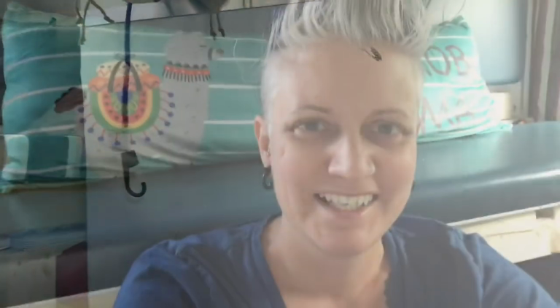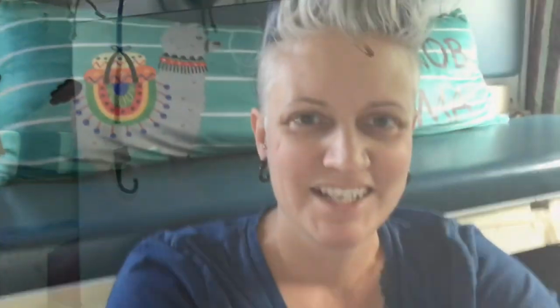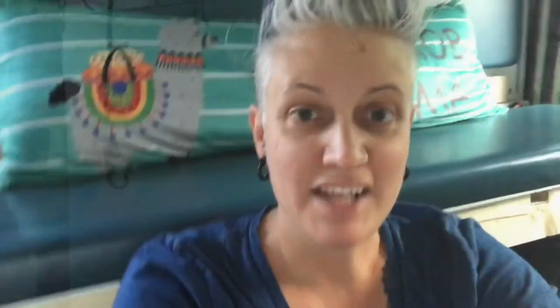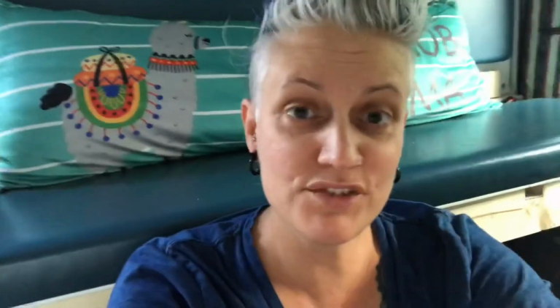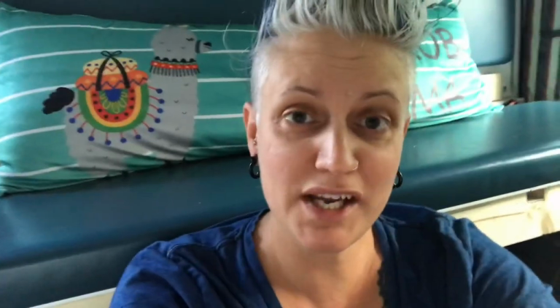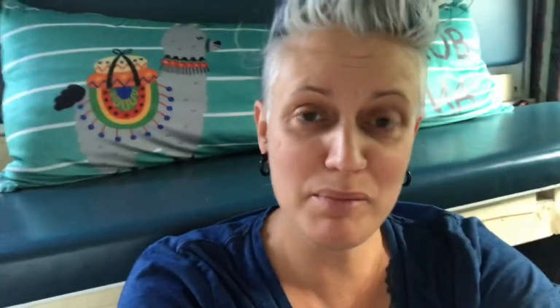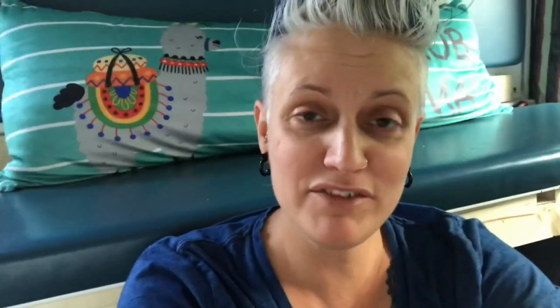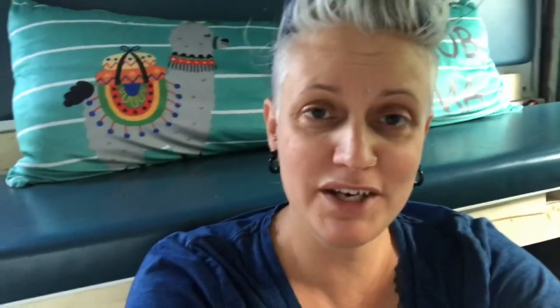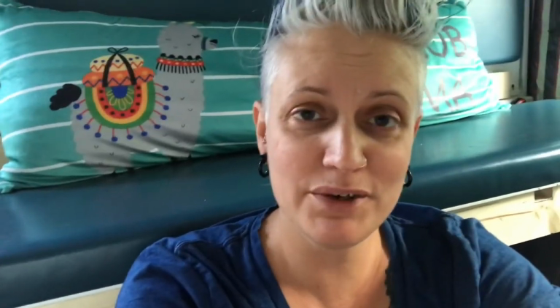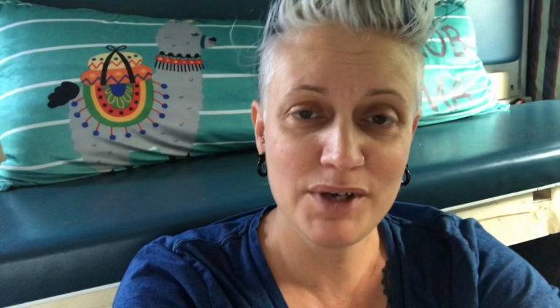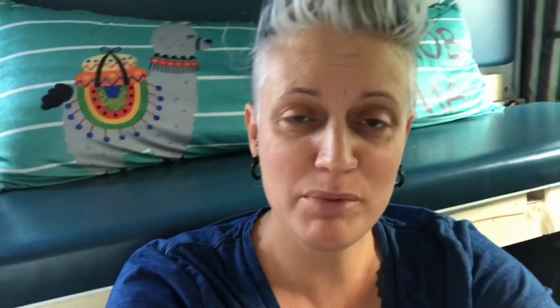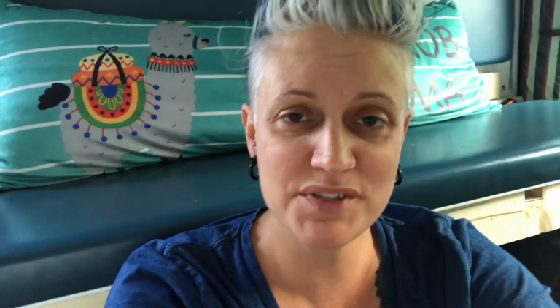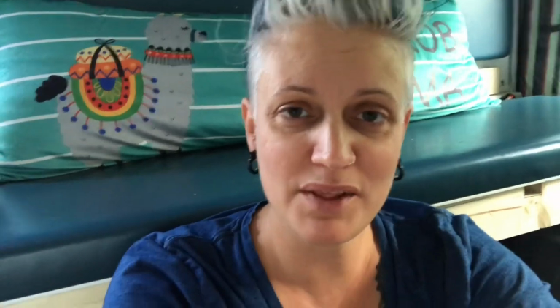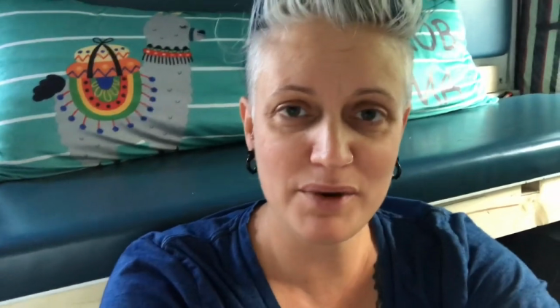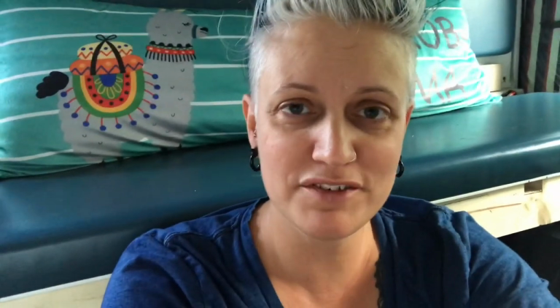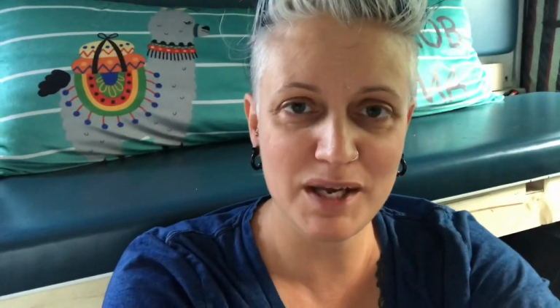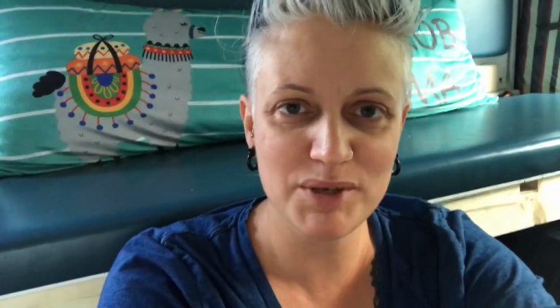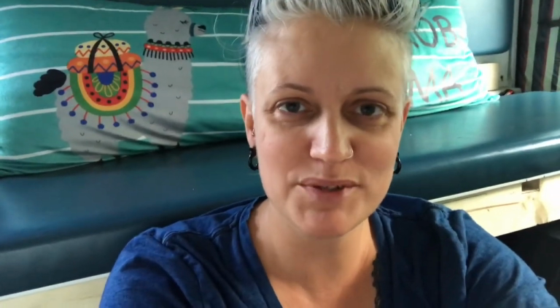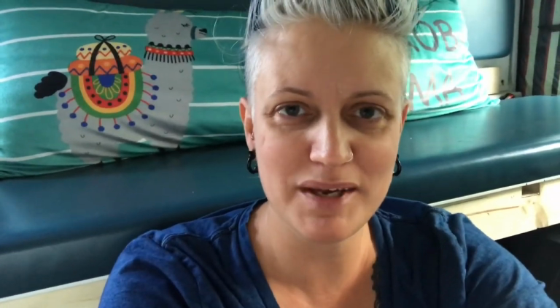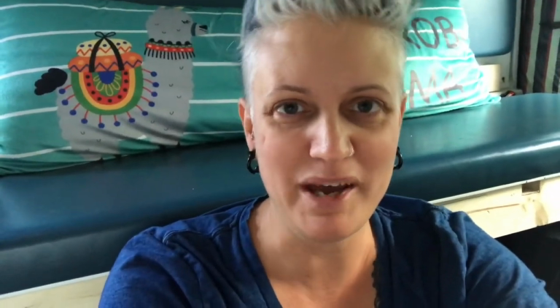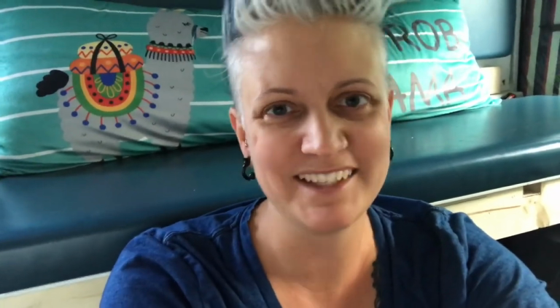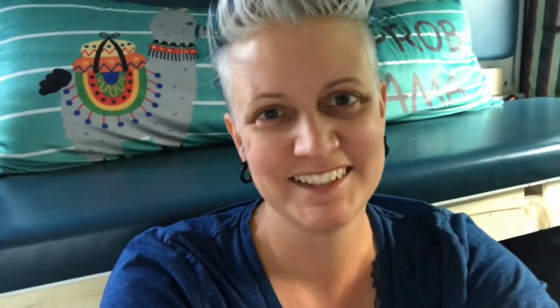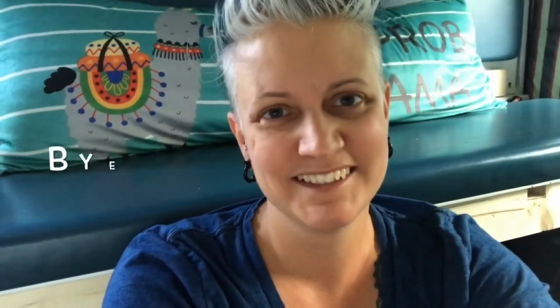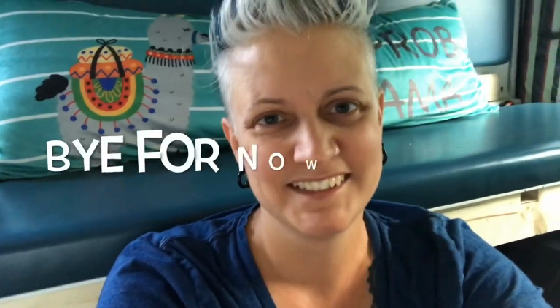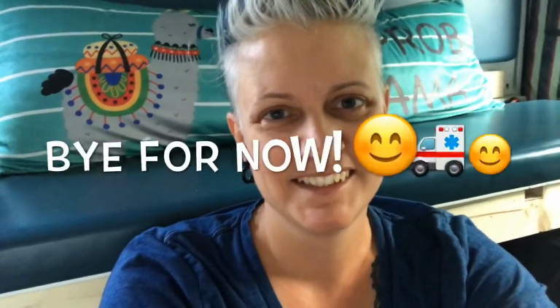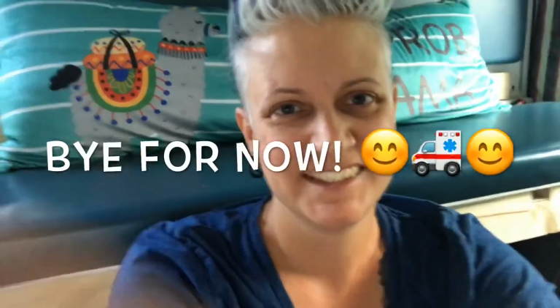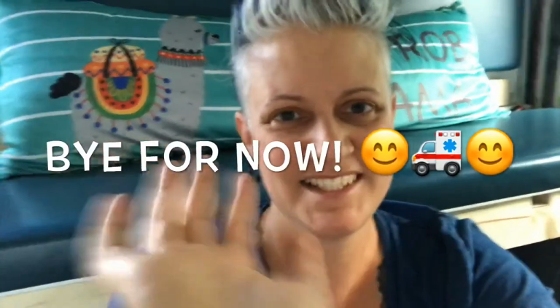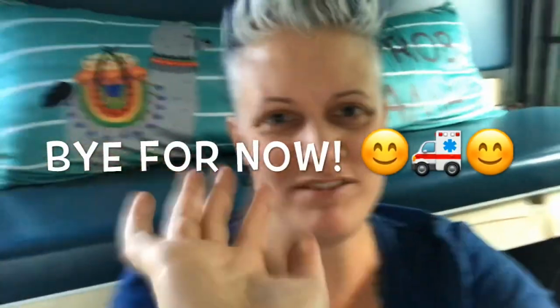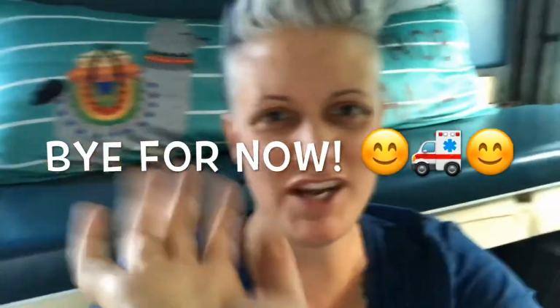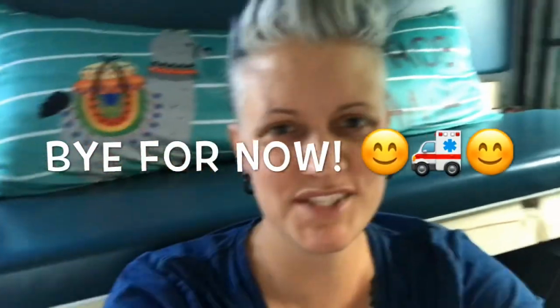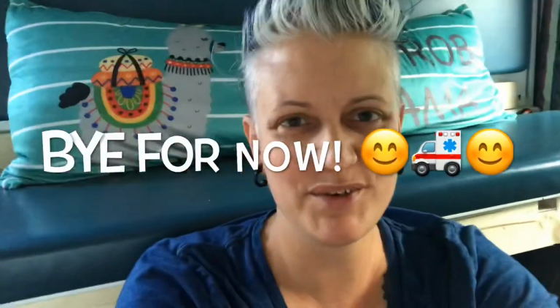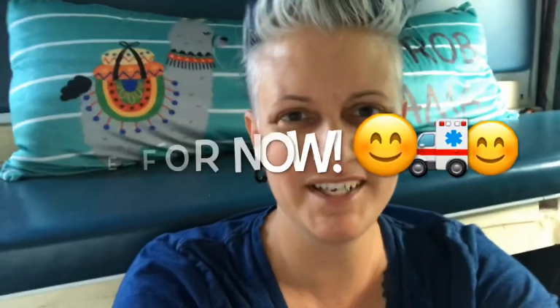Thanks for checking out my video — I'll post another one of camping once we get back. Safe travels everyone!